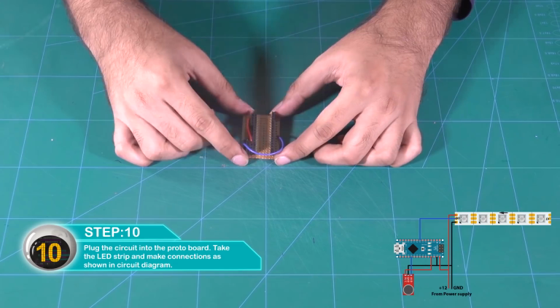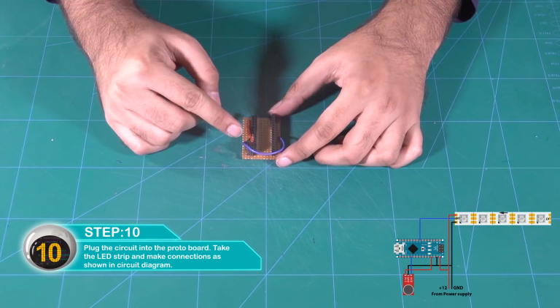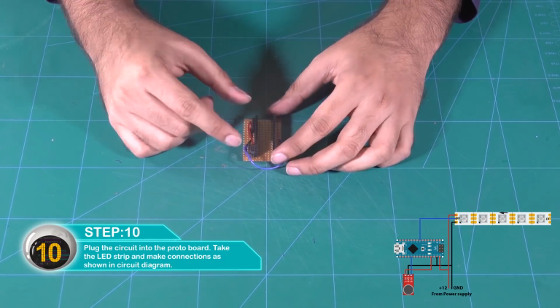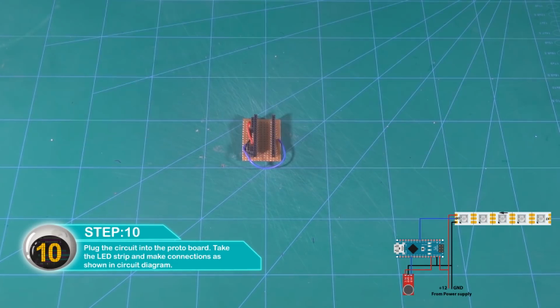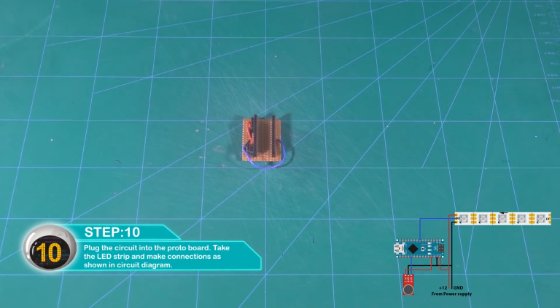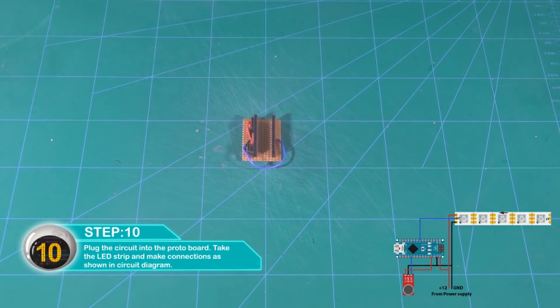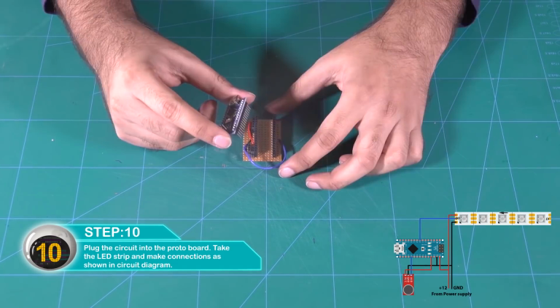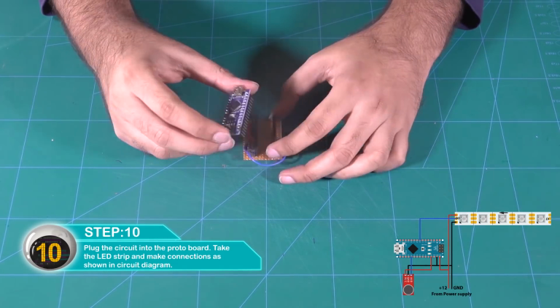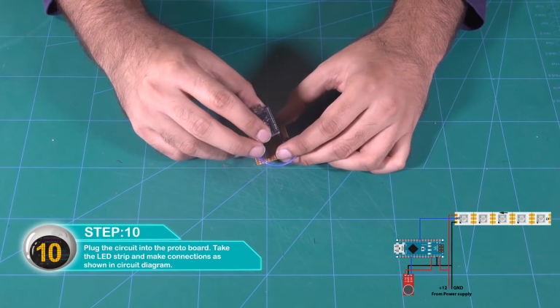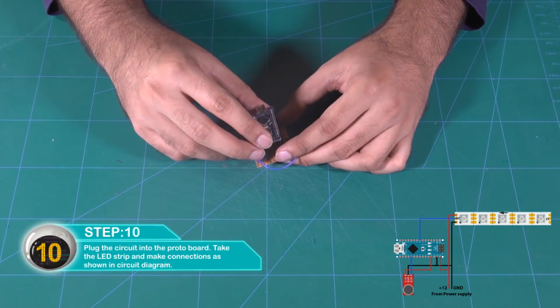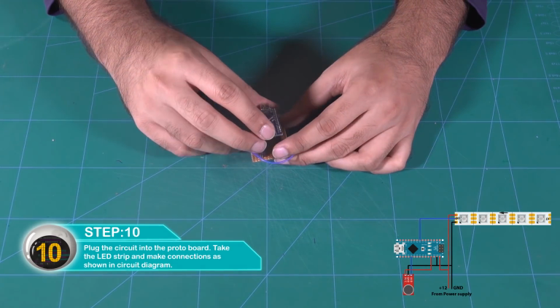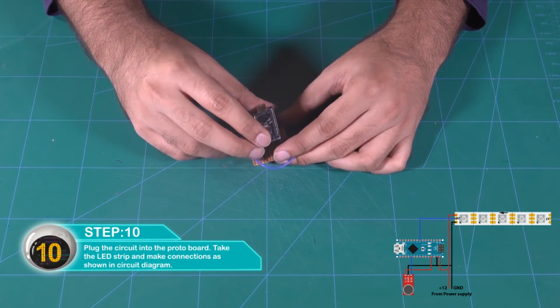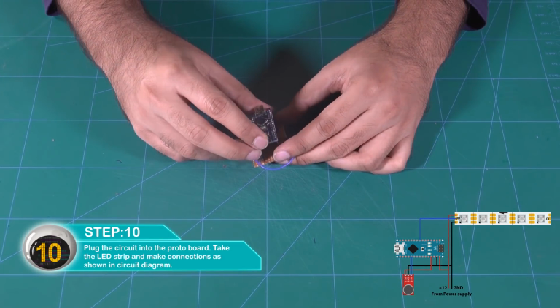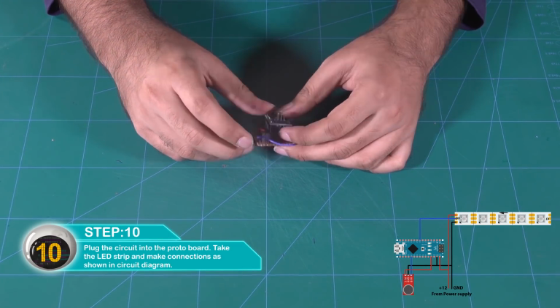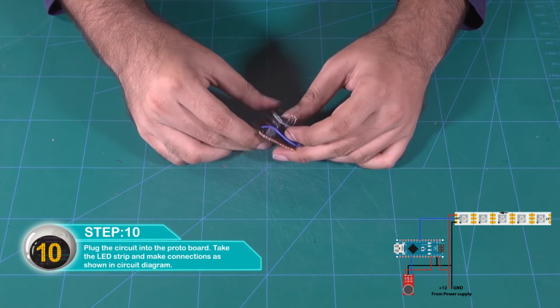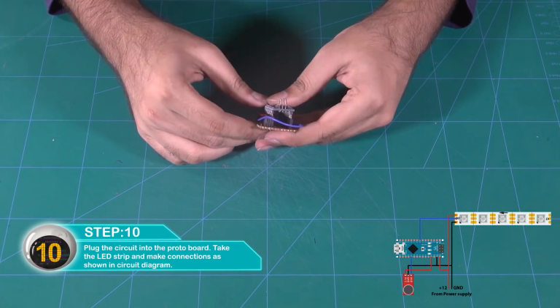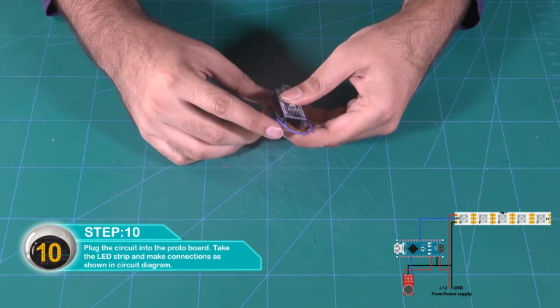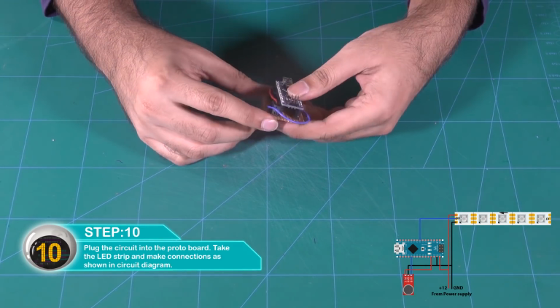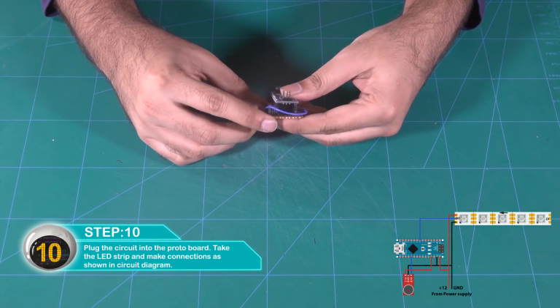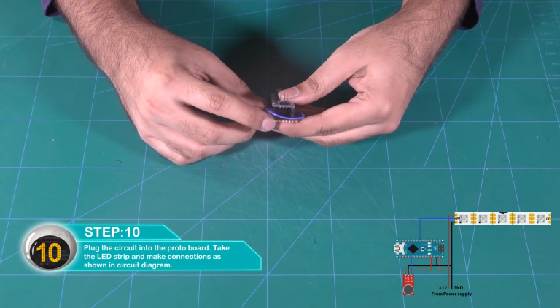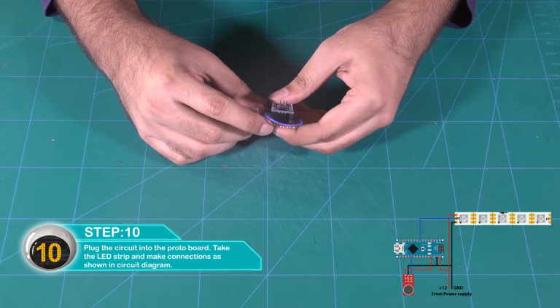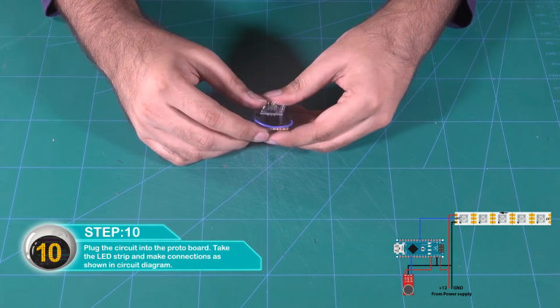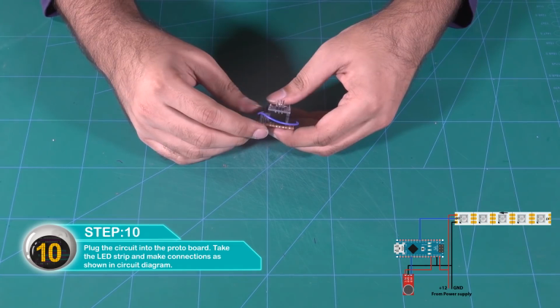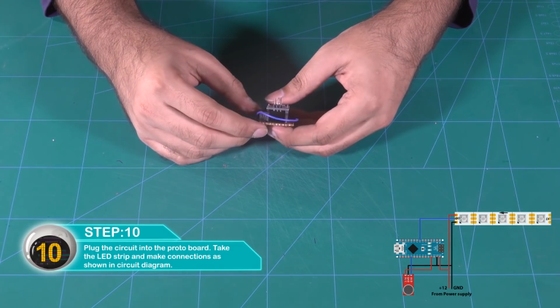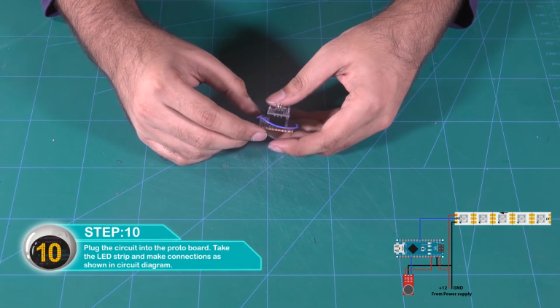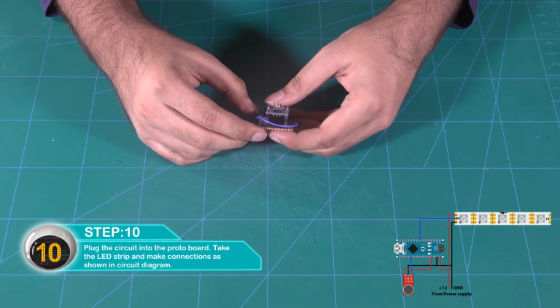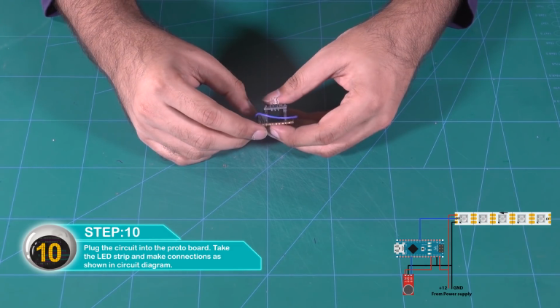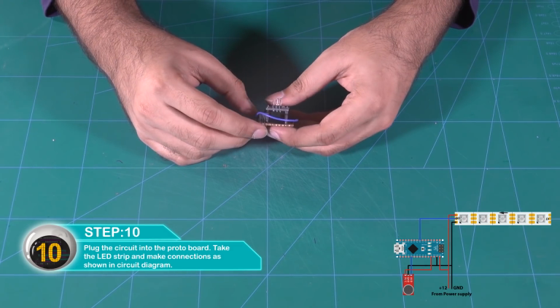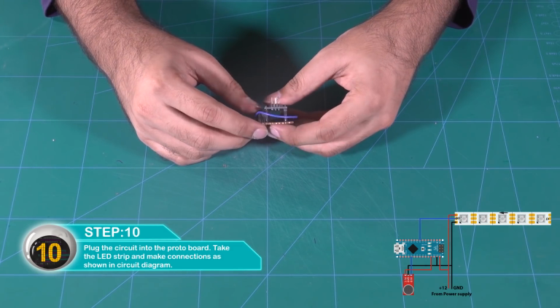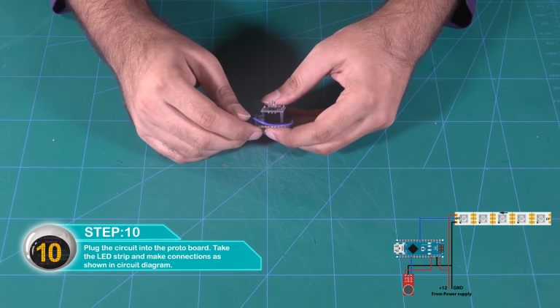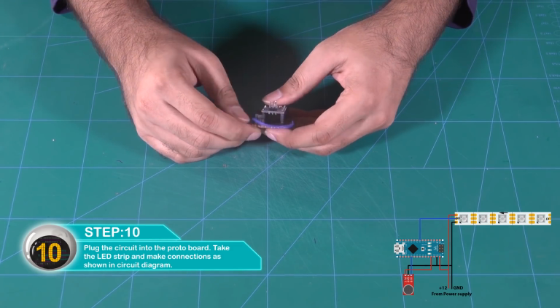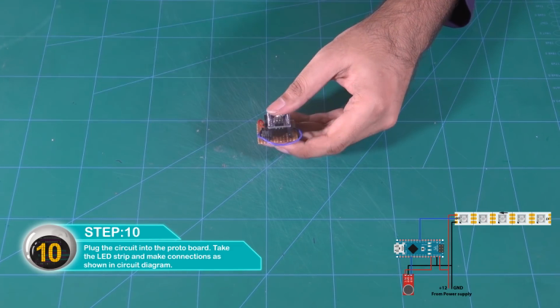Plug the circuit into the protoboard, take the LED strip and make connections as shown in the circuit diagram.